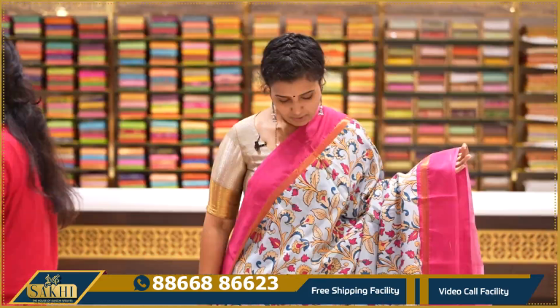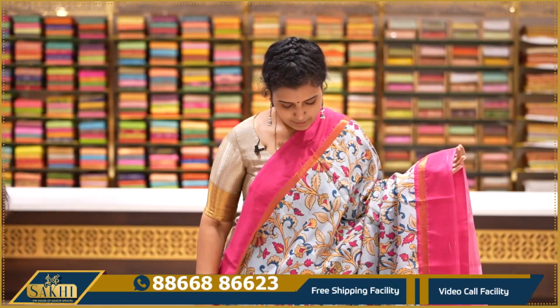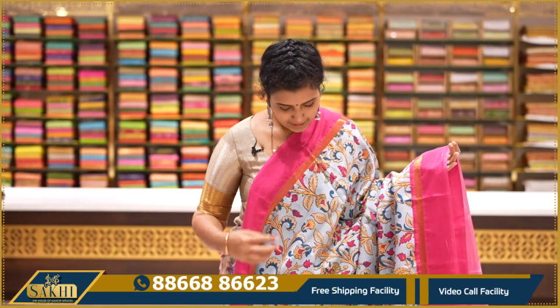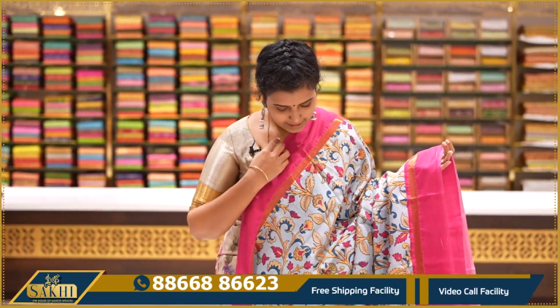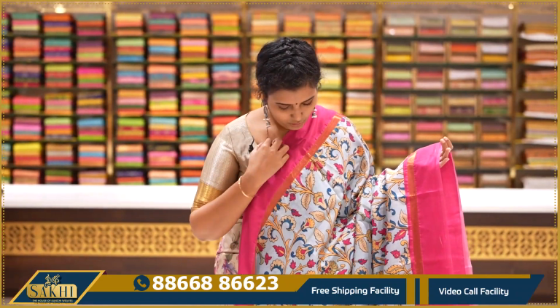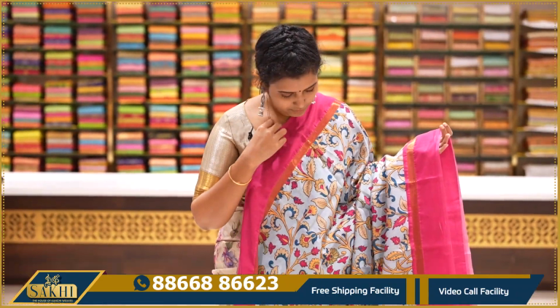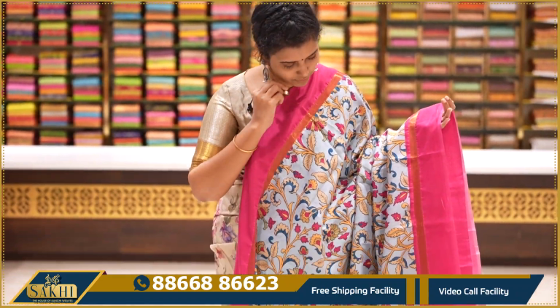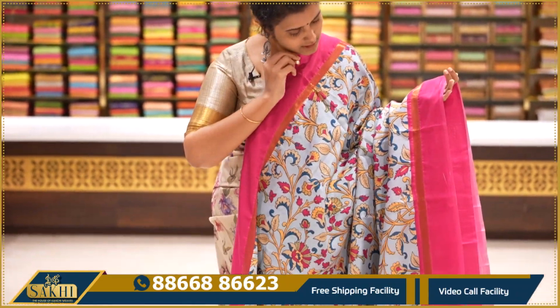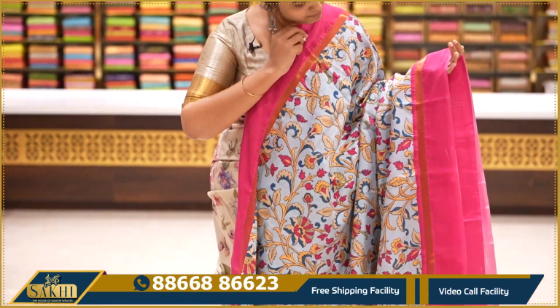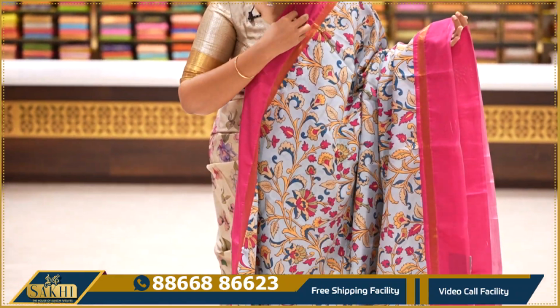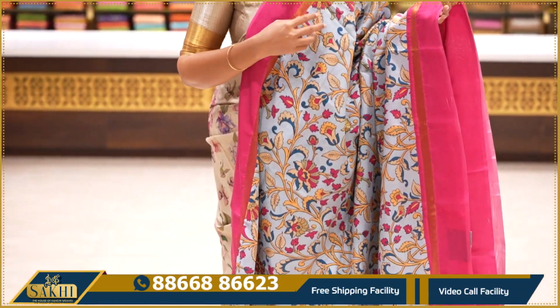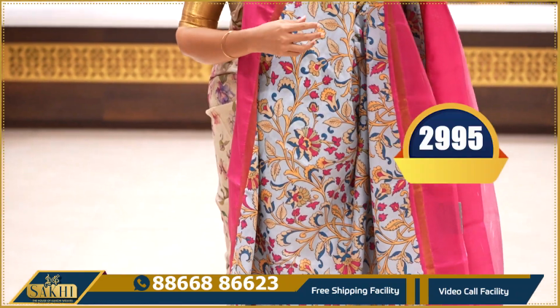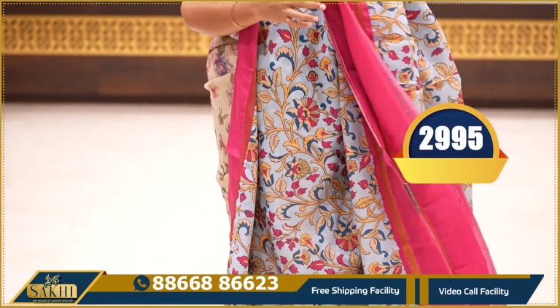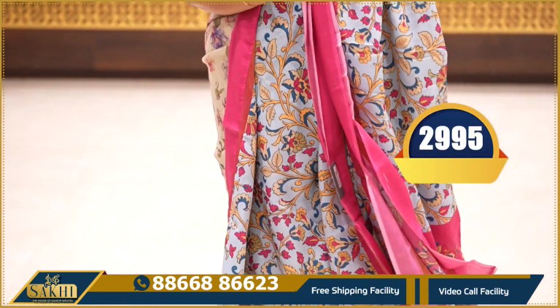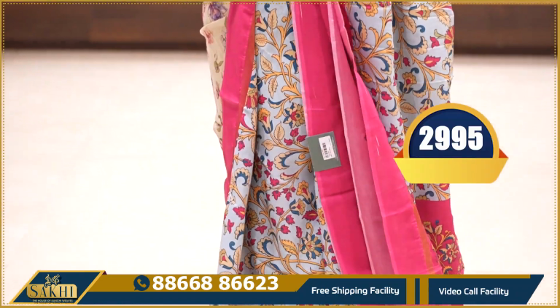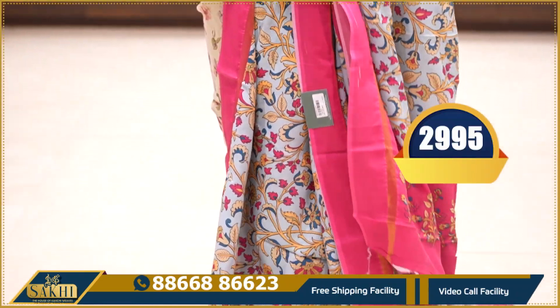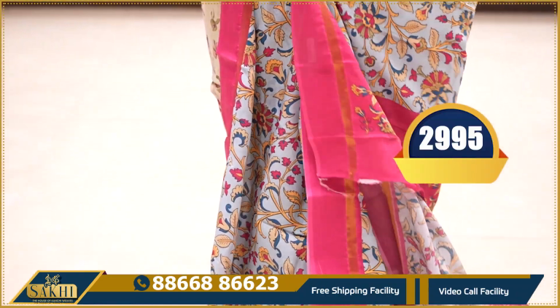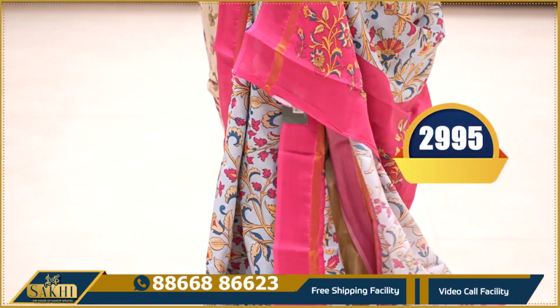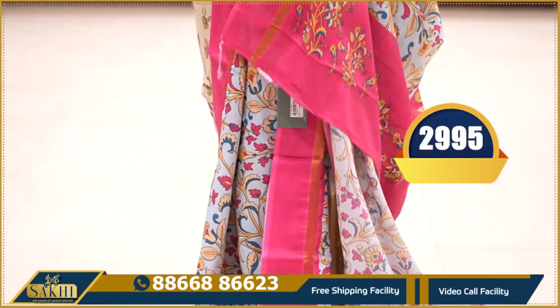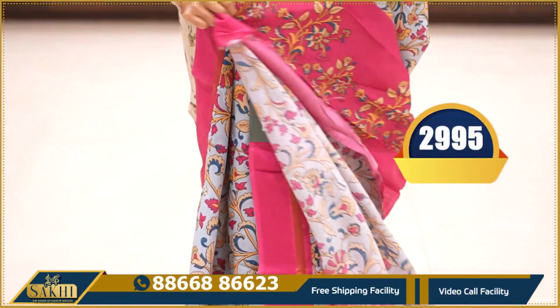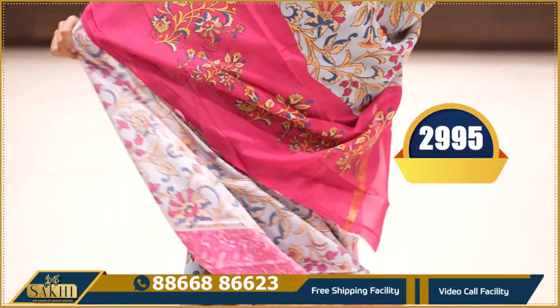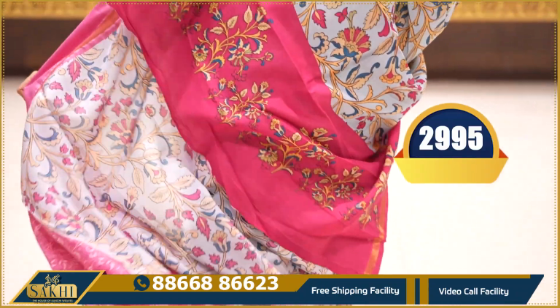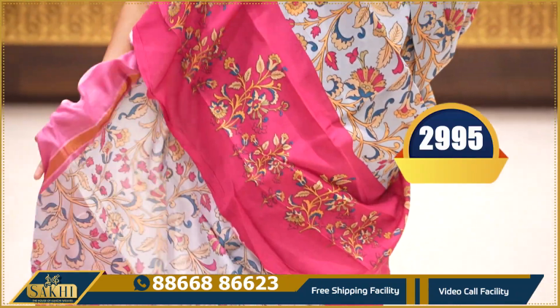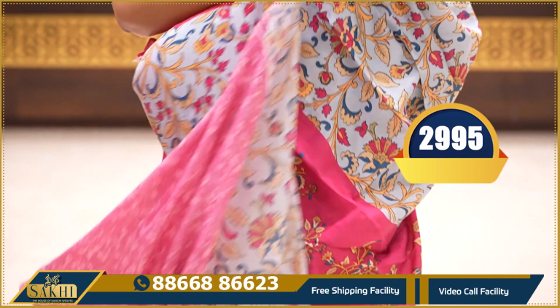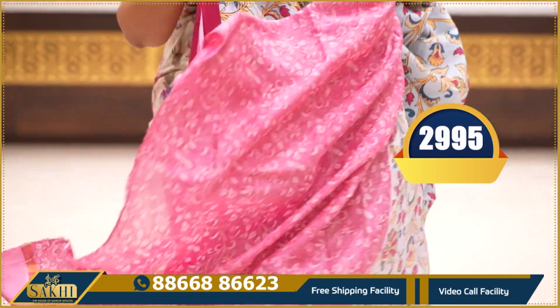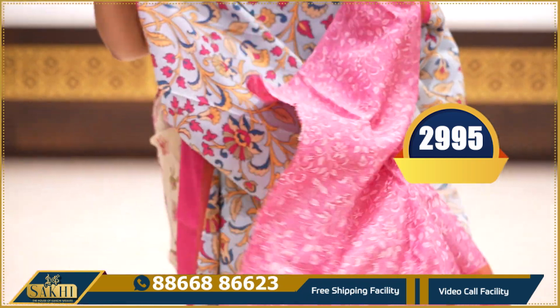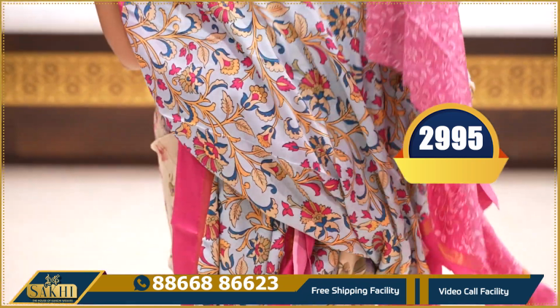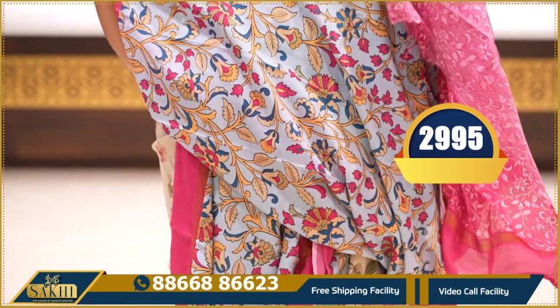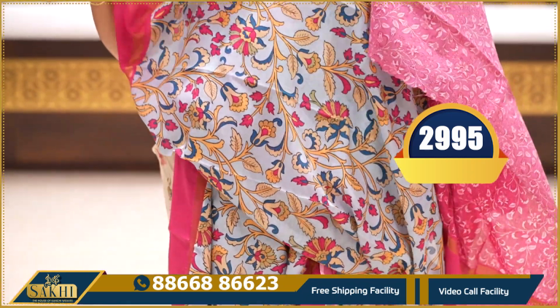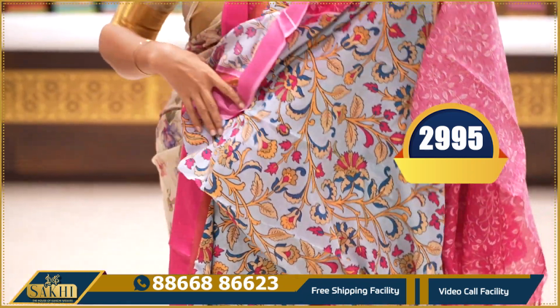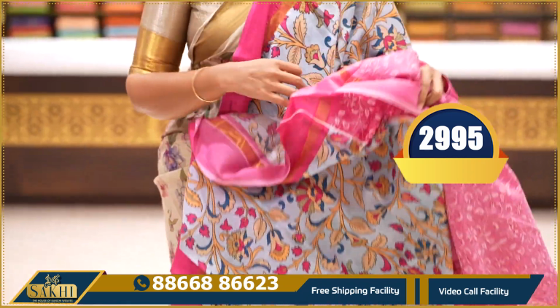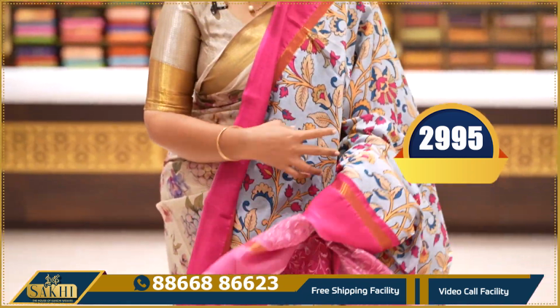Blue with pink — all over florals, contrast pink borders with zari border, pallu and blouse. Price: ₹2,995.